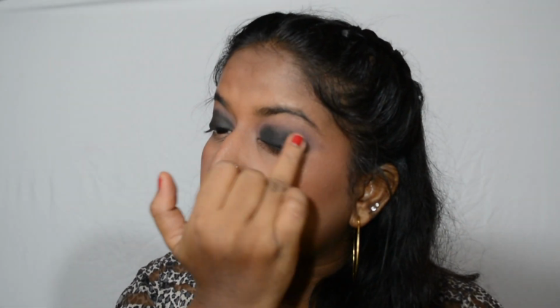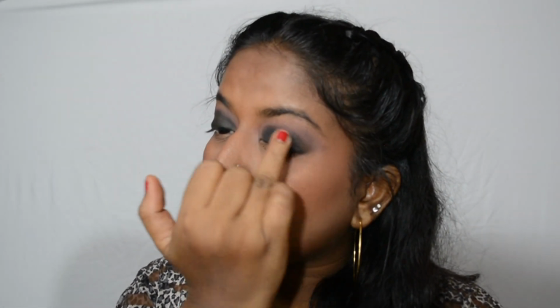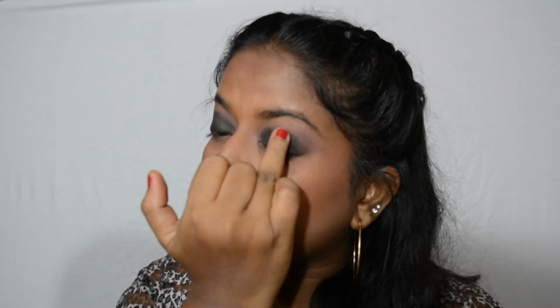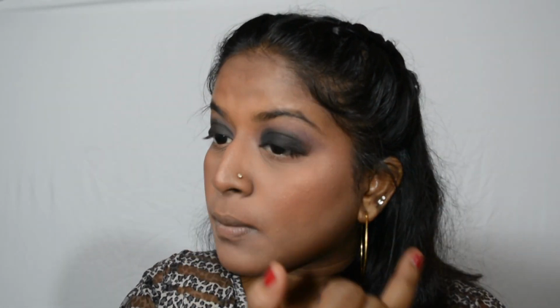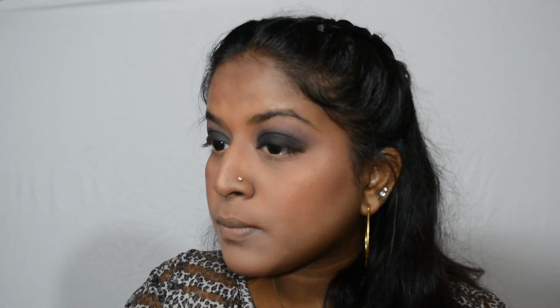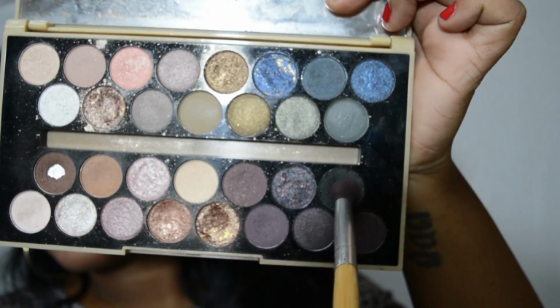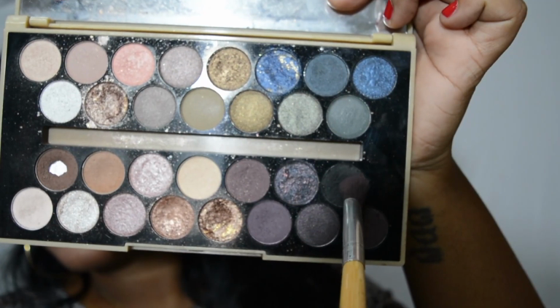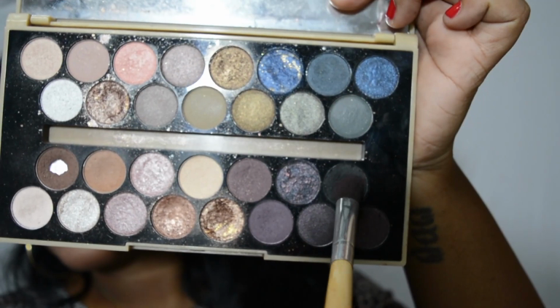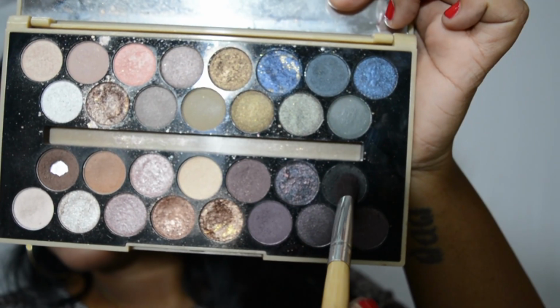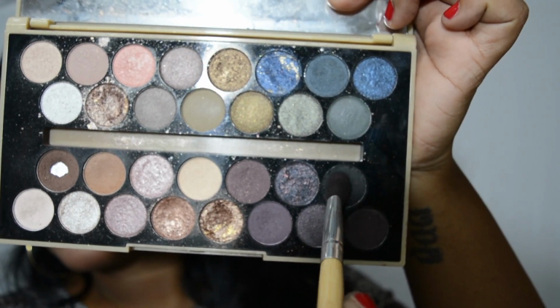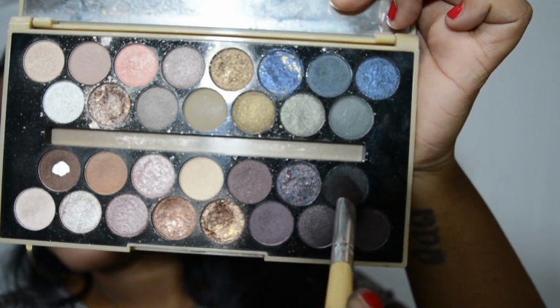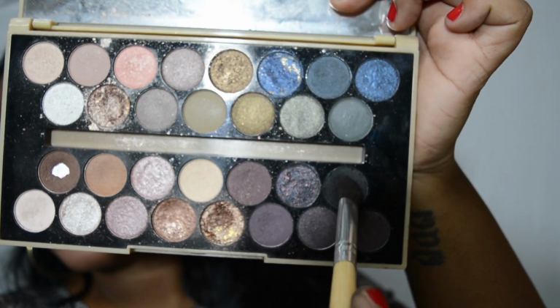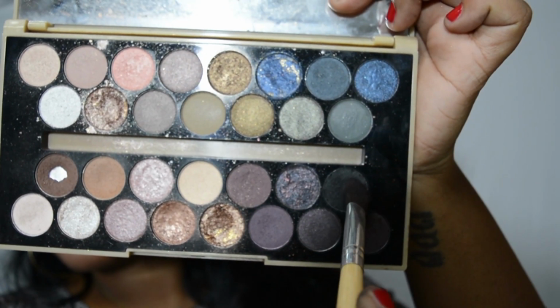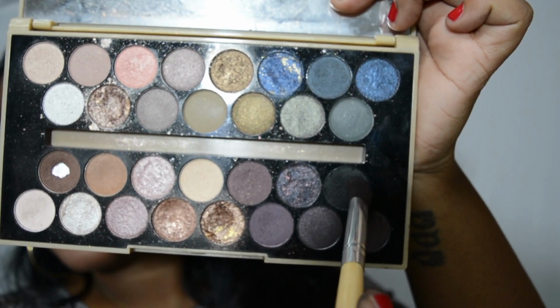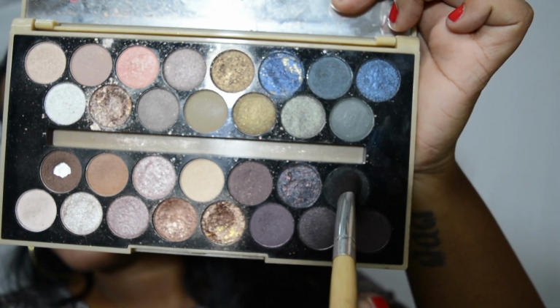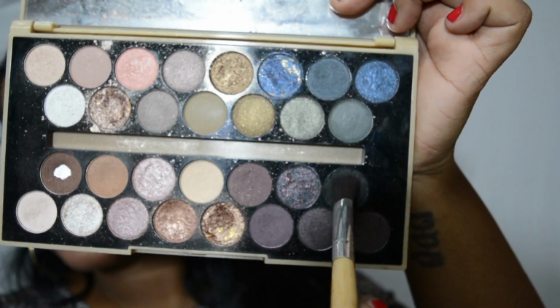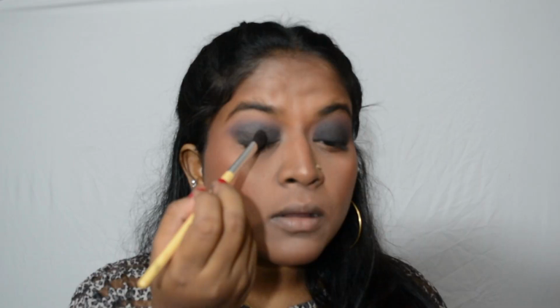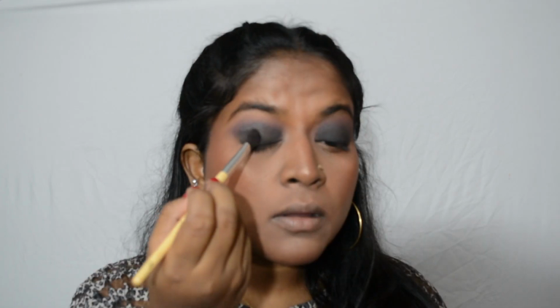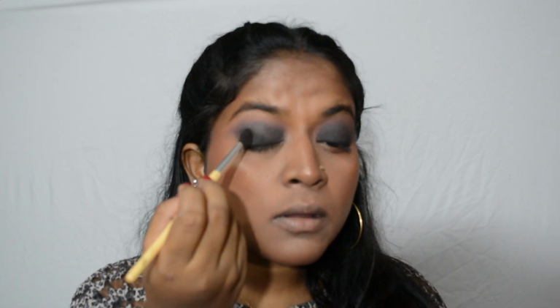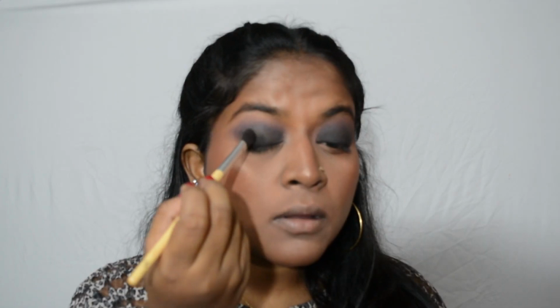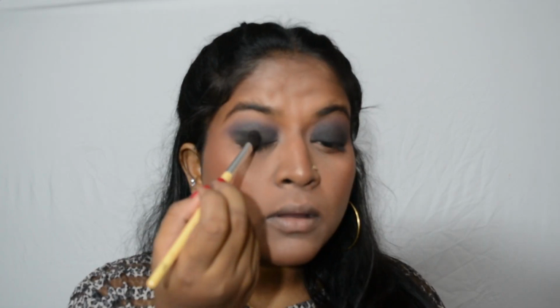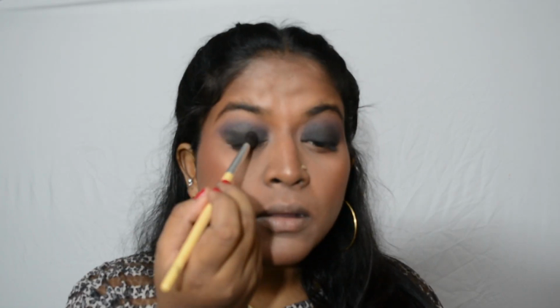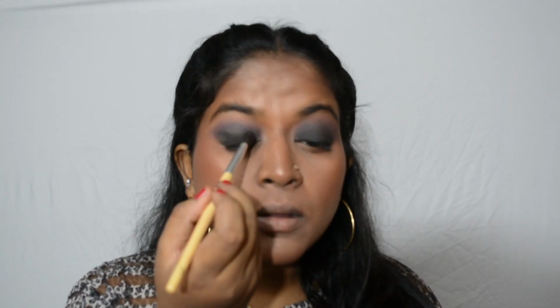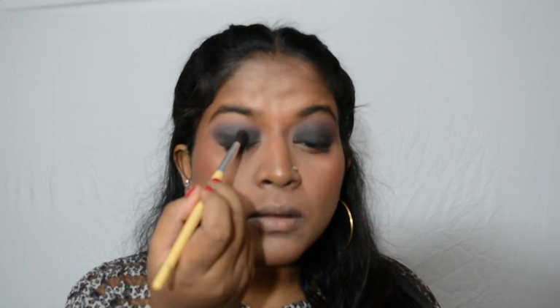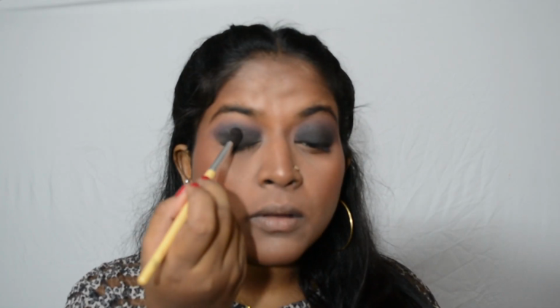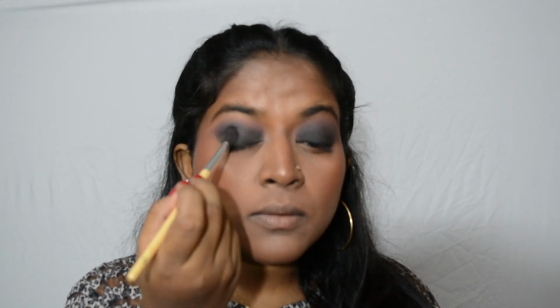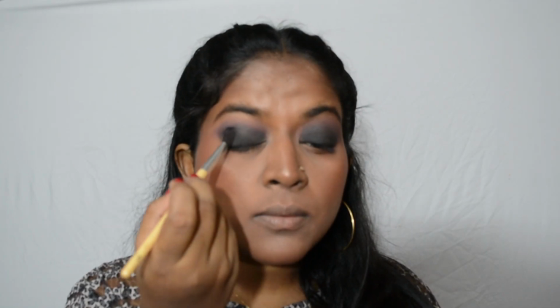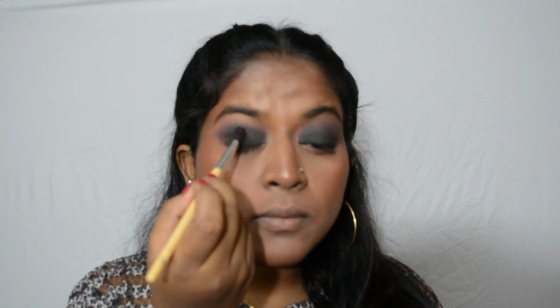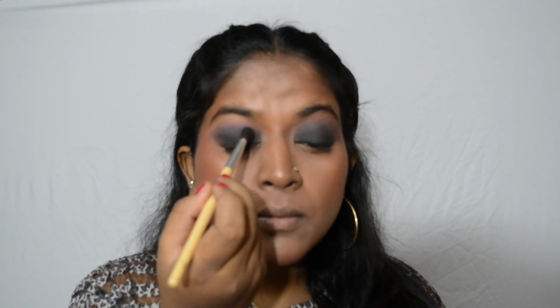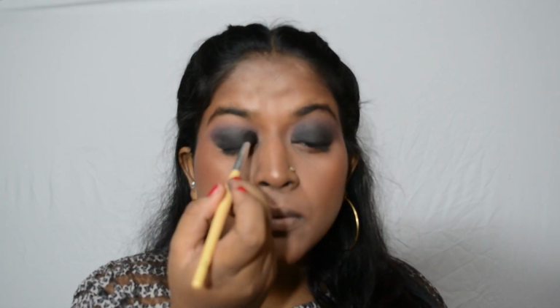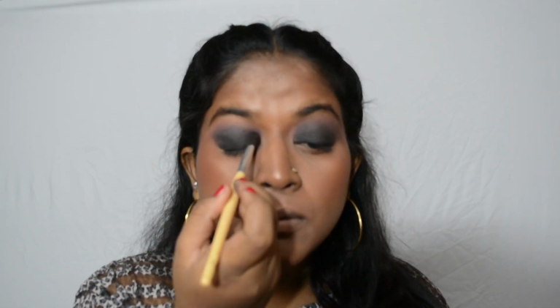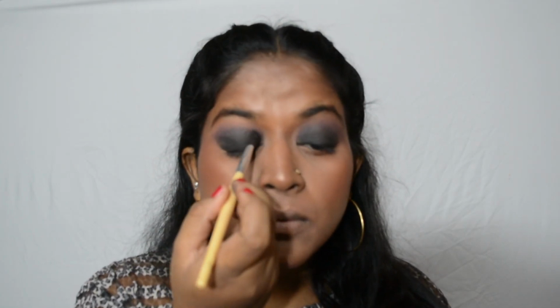I'm also going to dip into this black eyeshadow — I'm just going to set the entire lid area to mattify it a little bit.